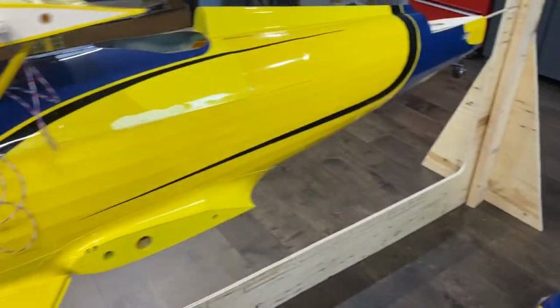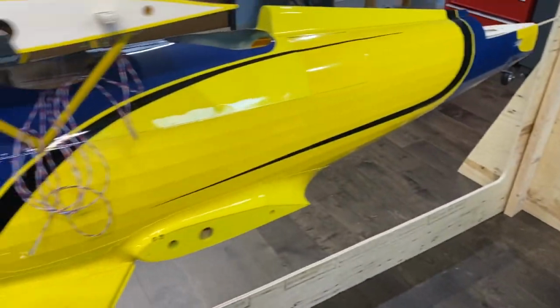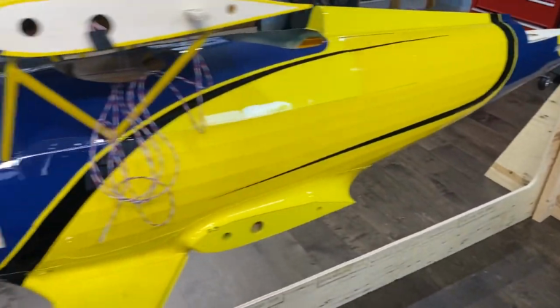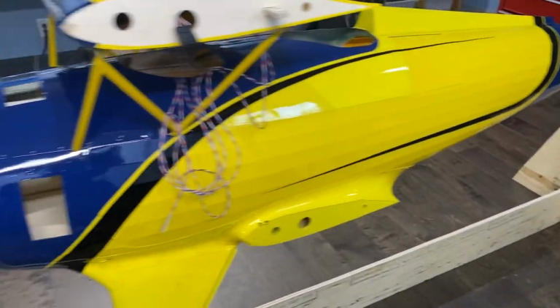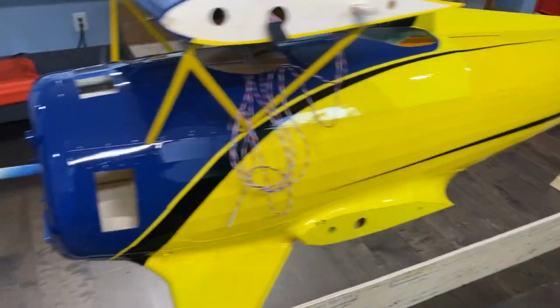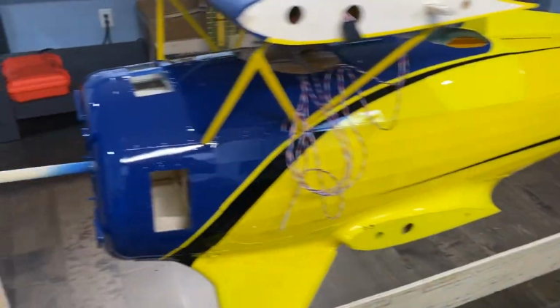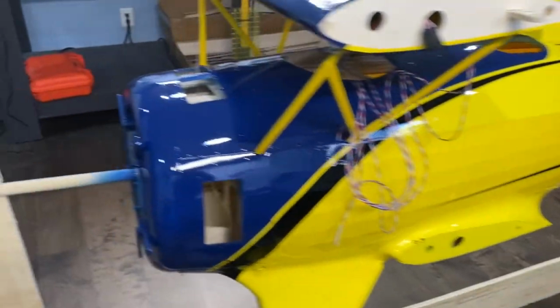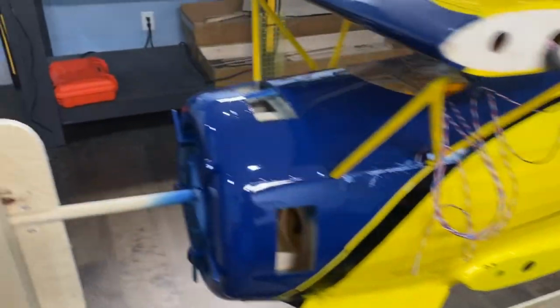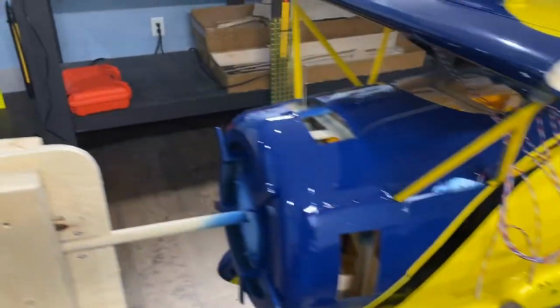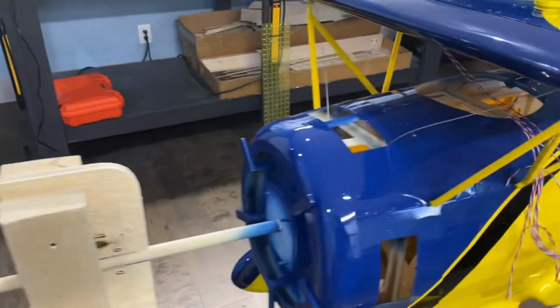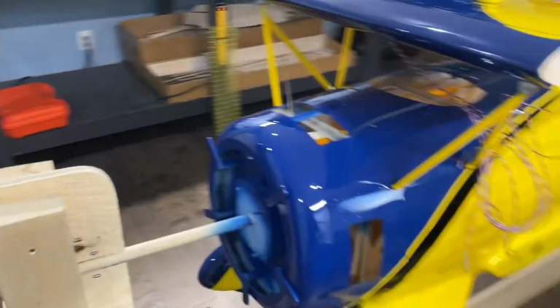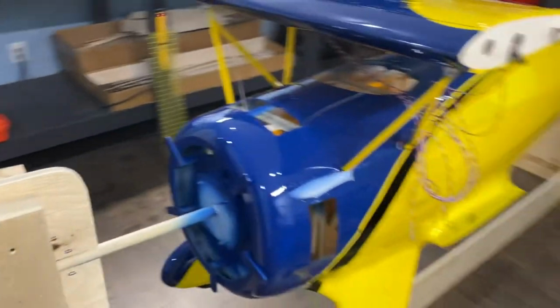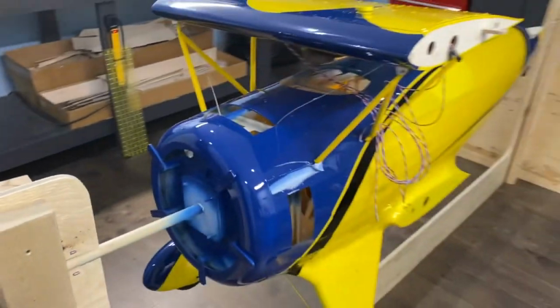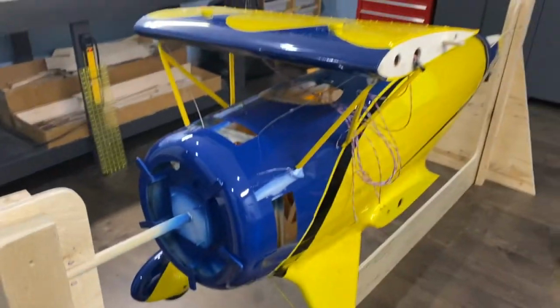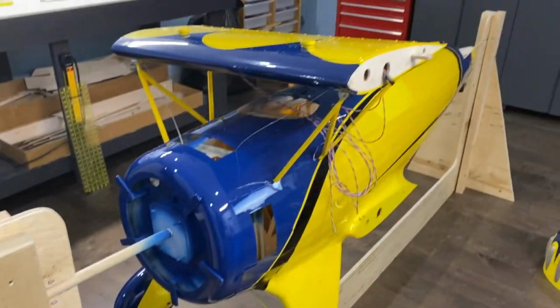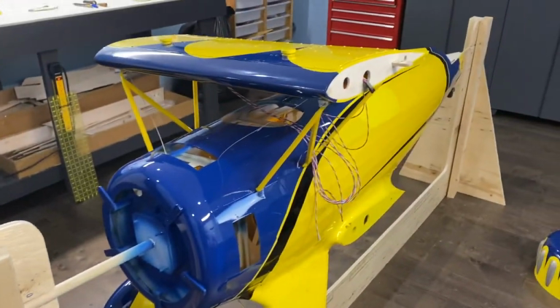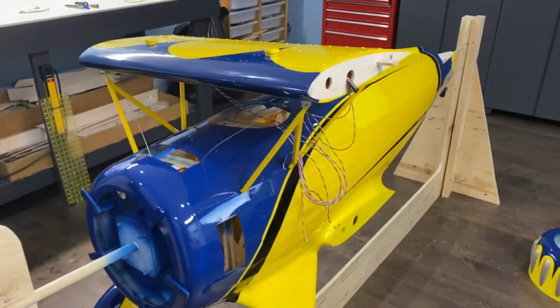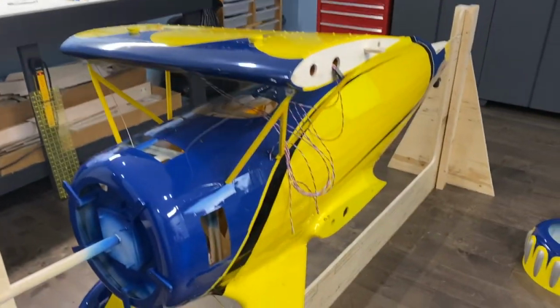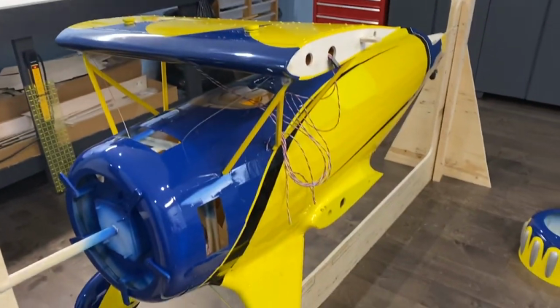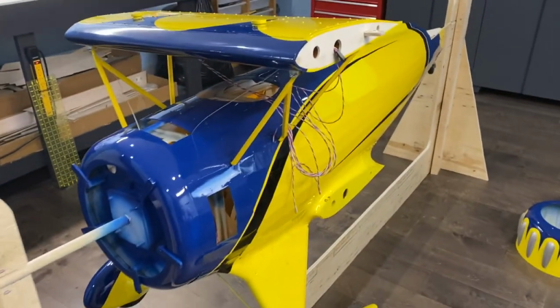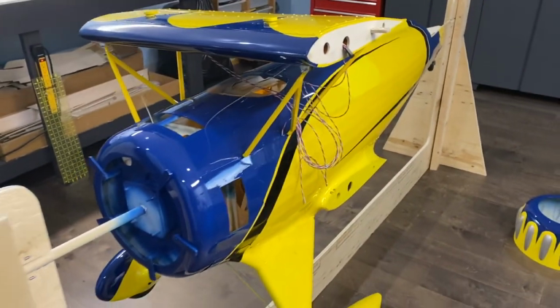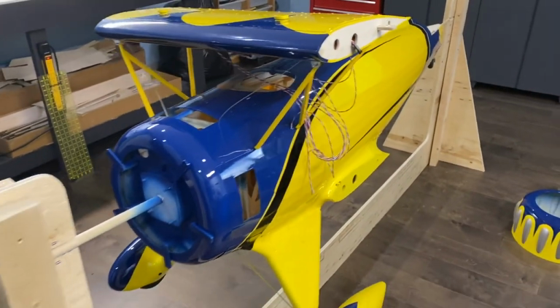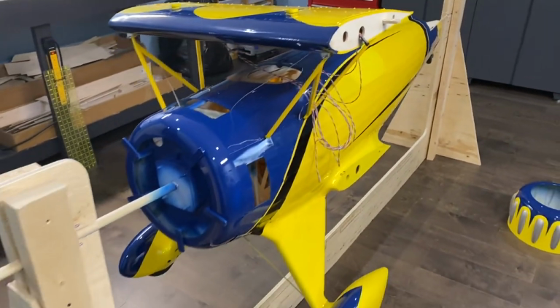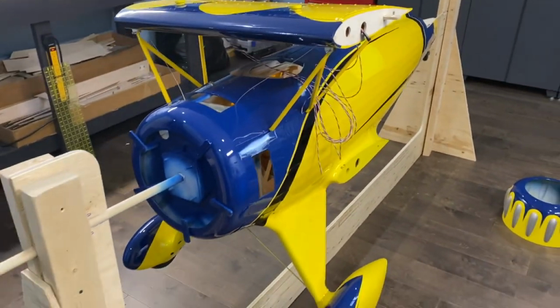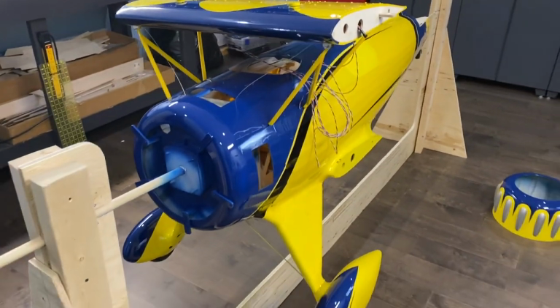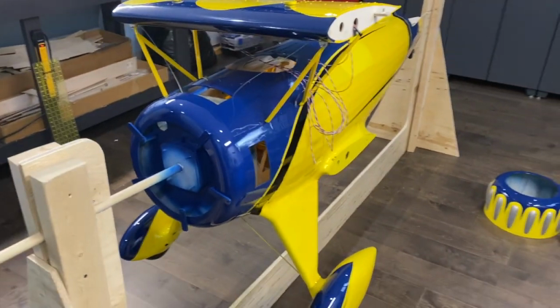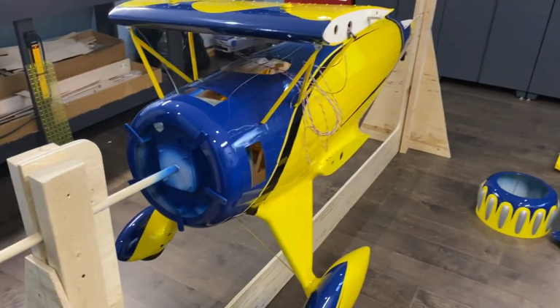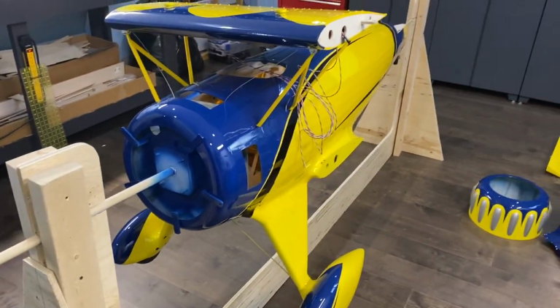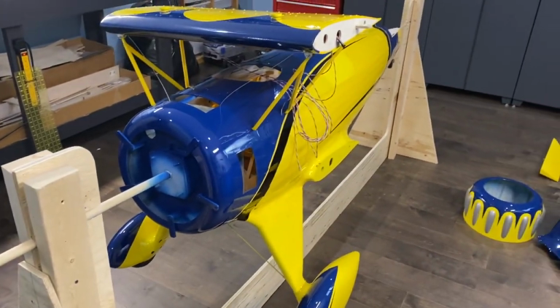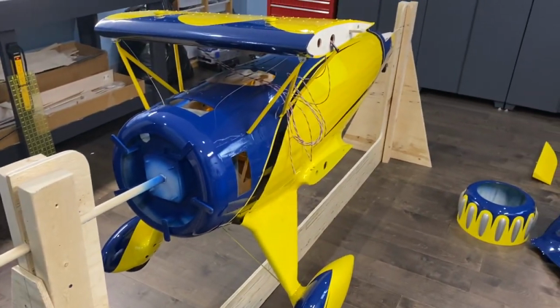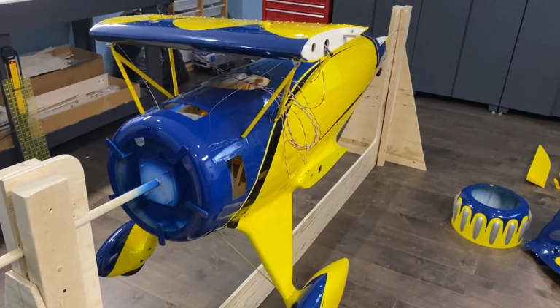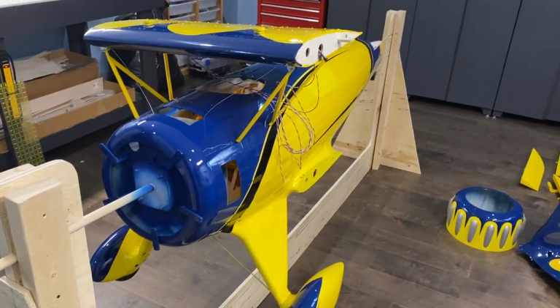Lots of assembly still to do, but everything is painted. I'm going to get it off the rotisserie today and start assembly.